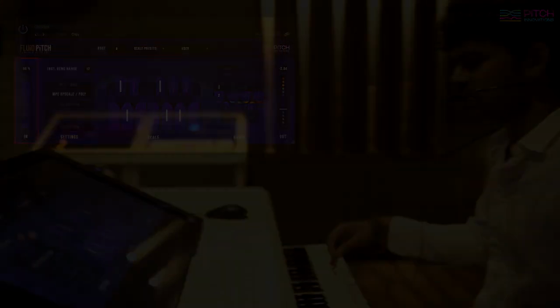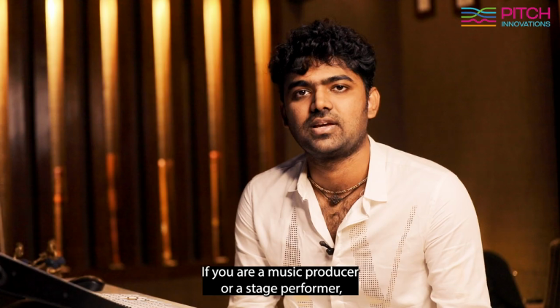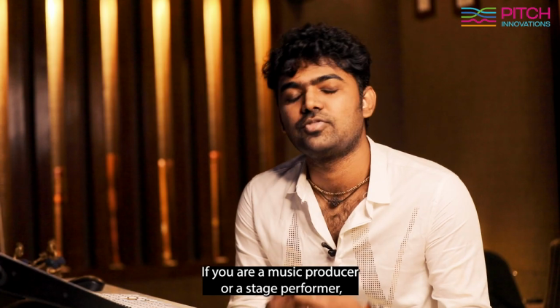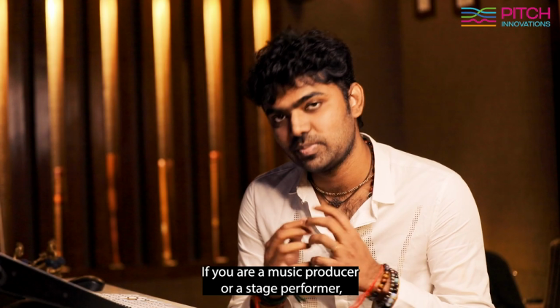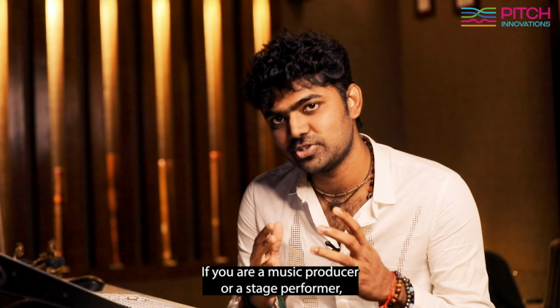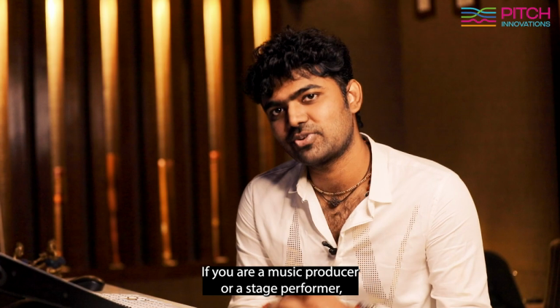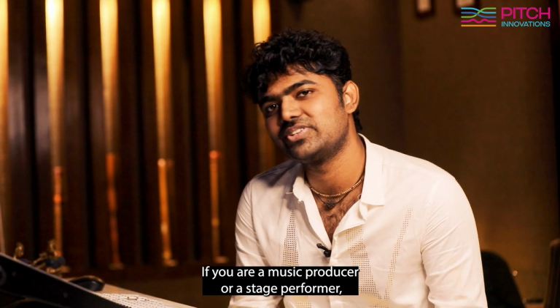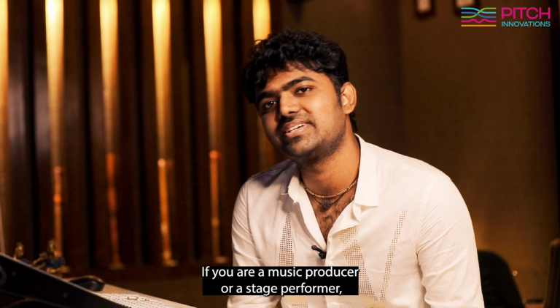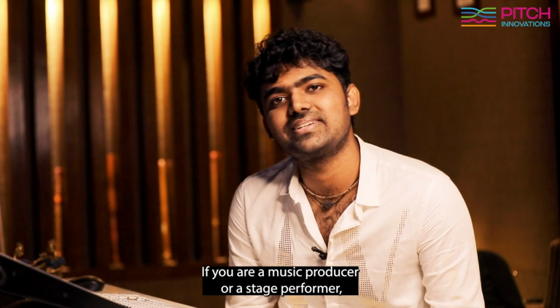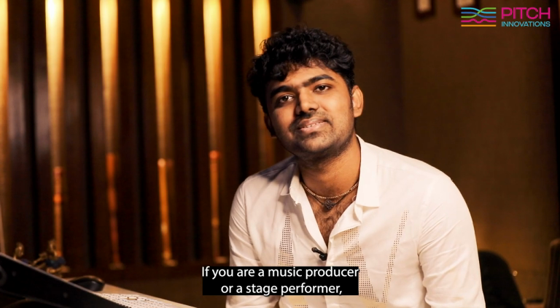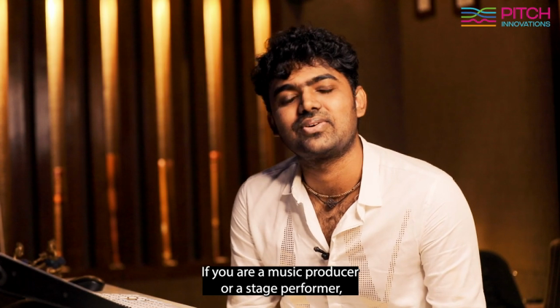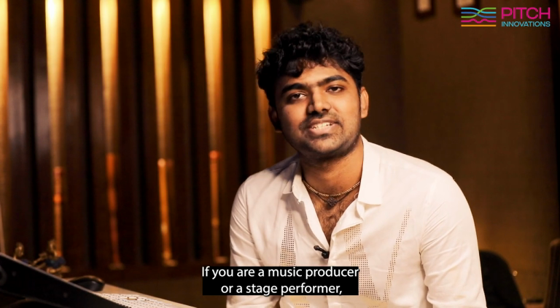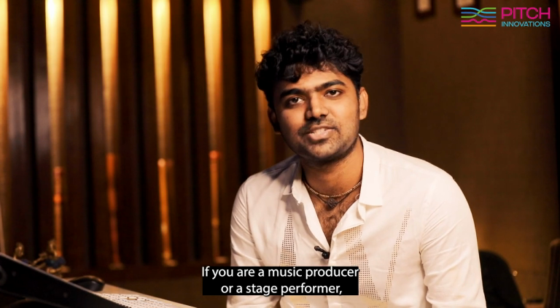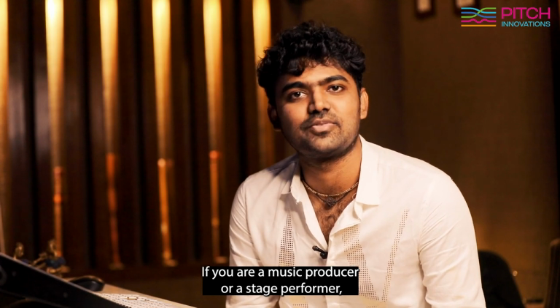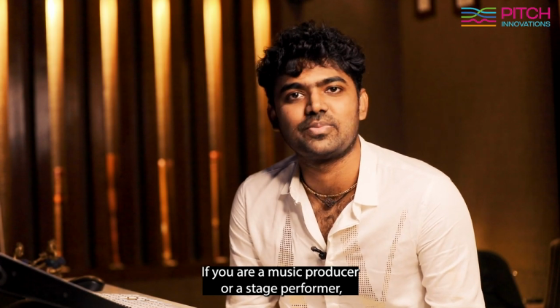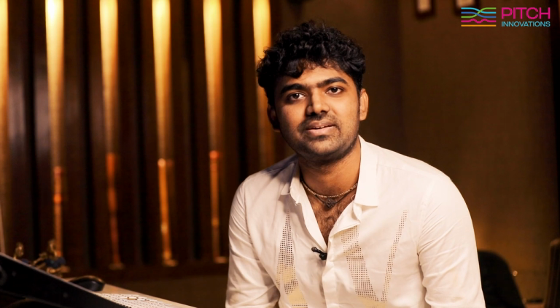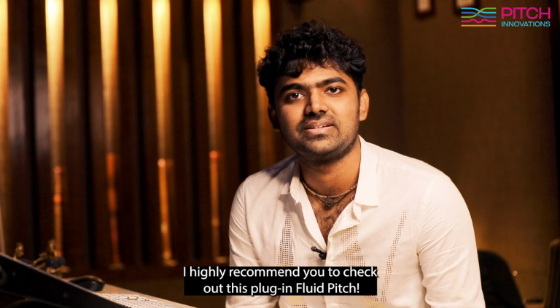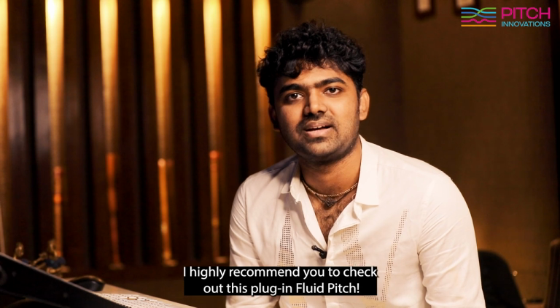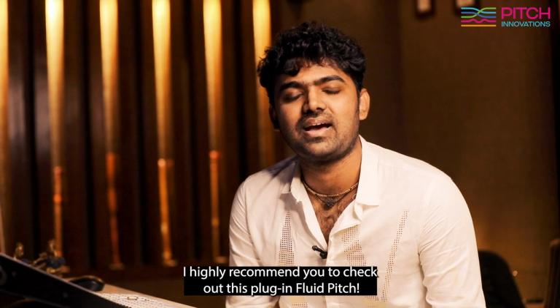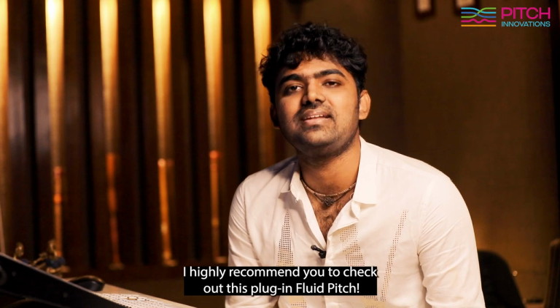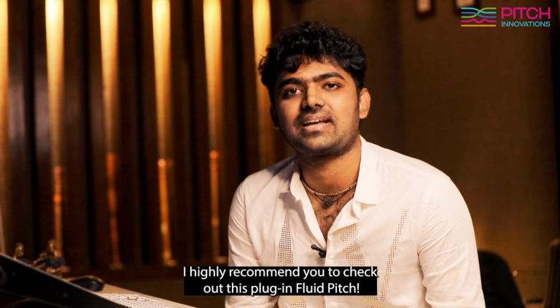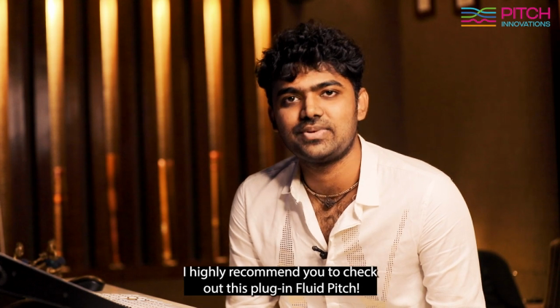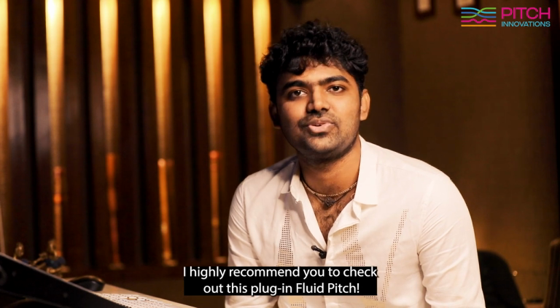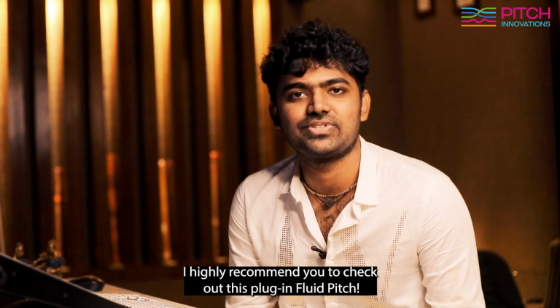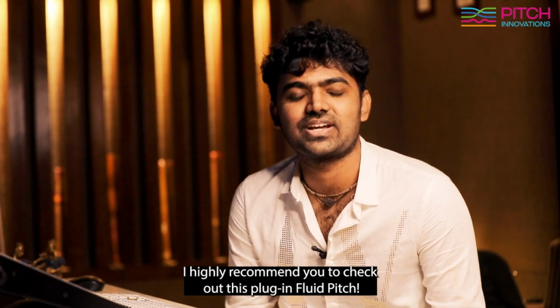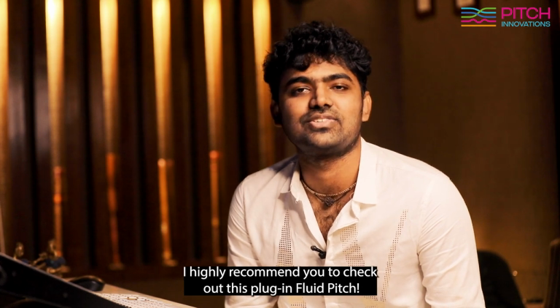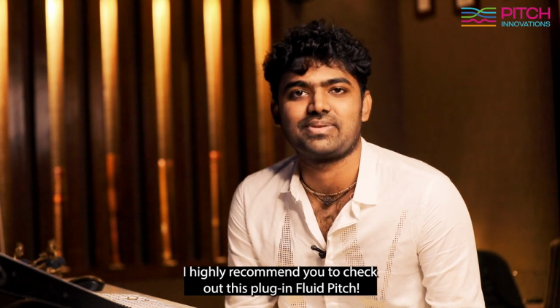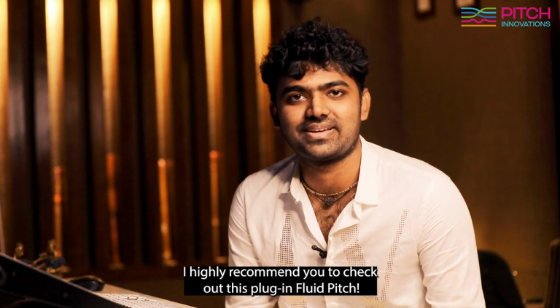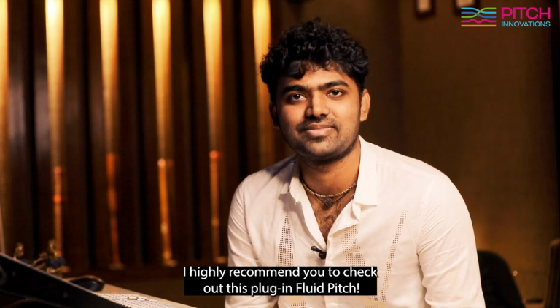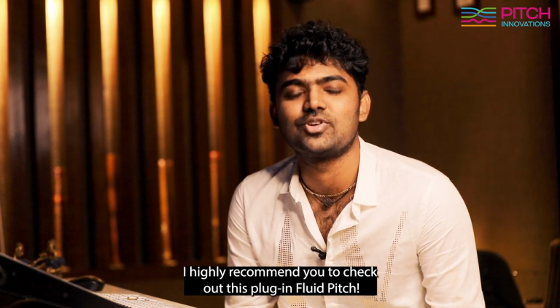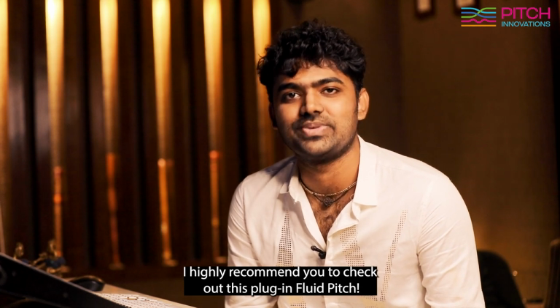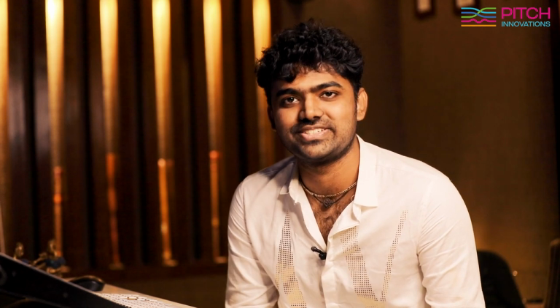If you're a music producer or a stage performer, I highly recommend you to check out this plugin, Fluid Pitch.